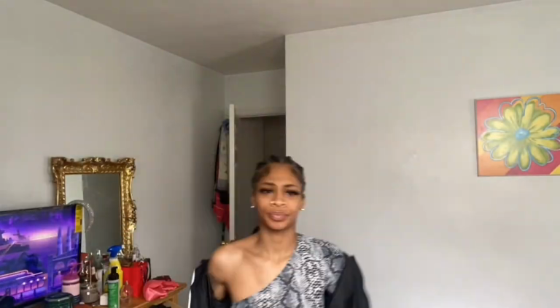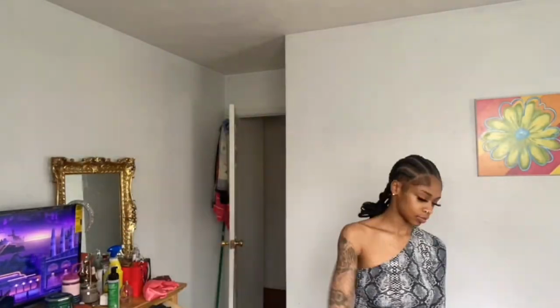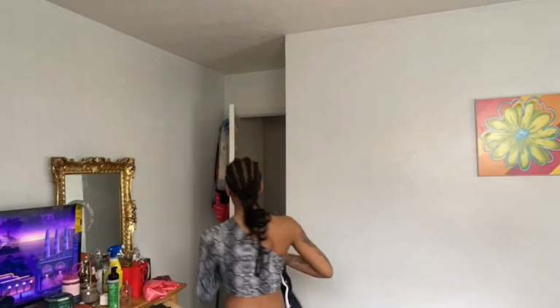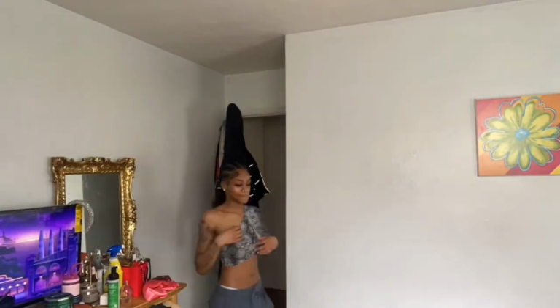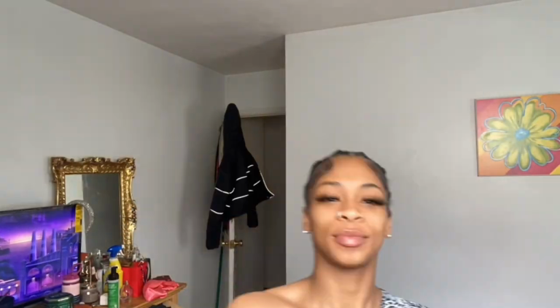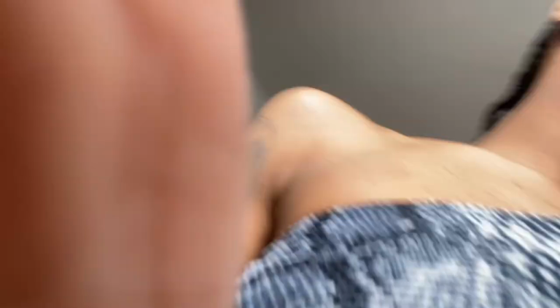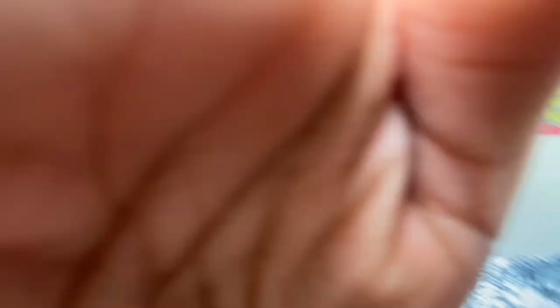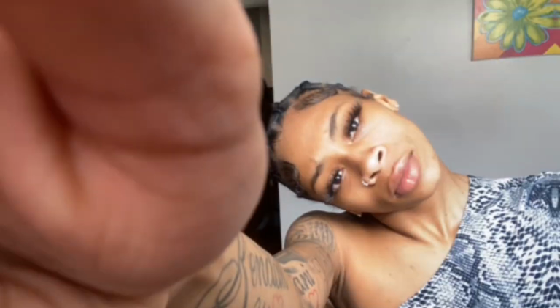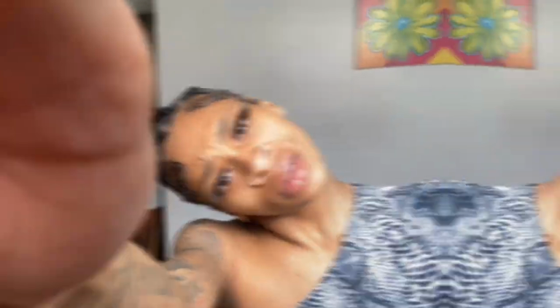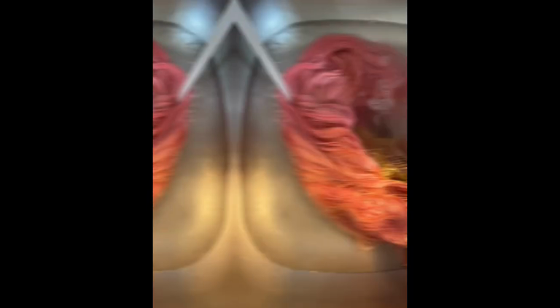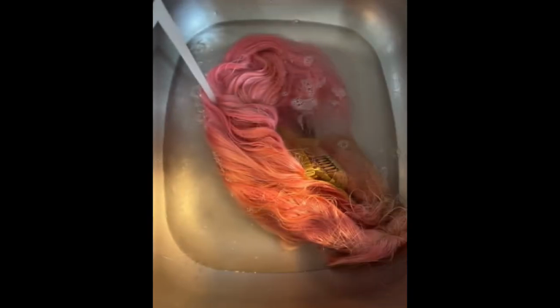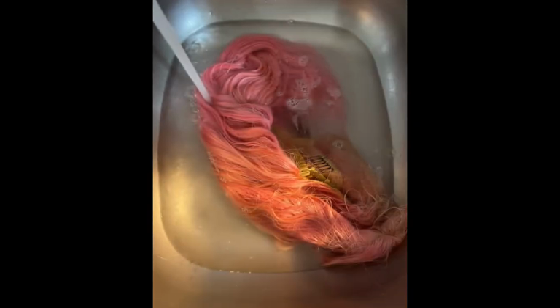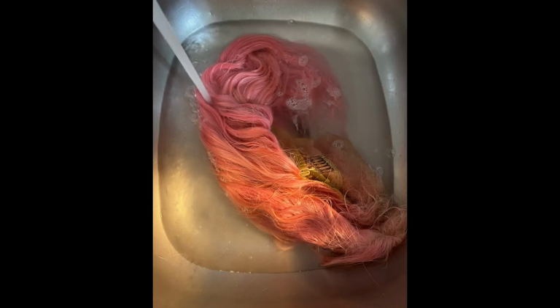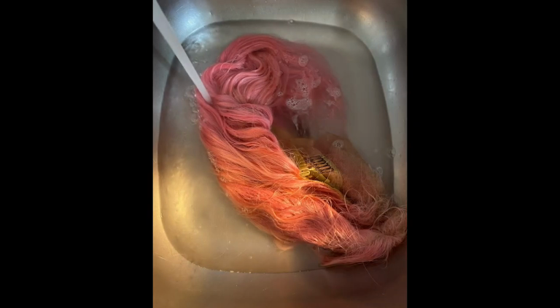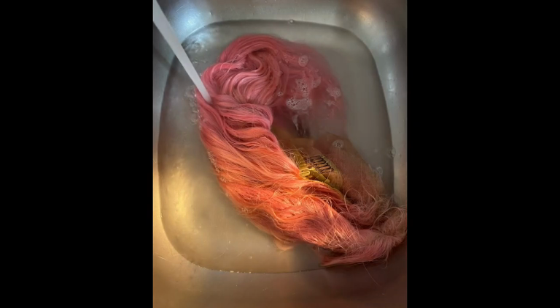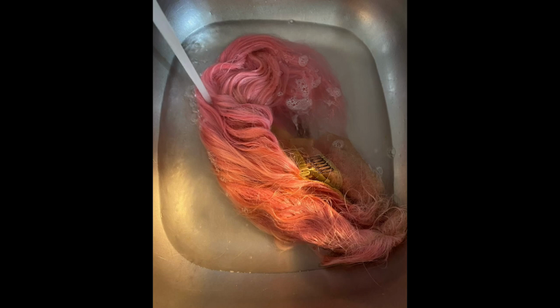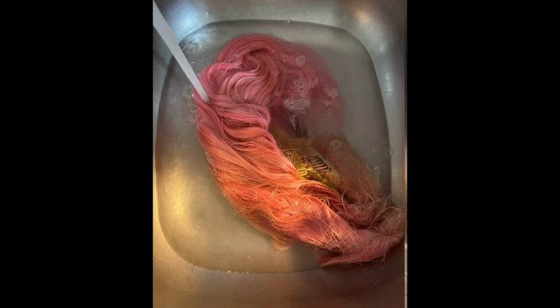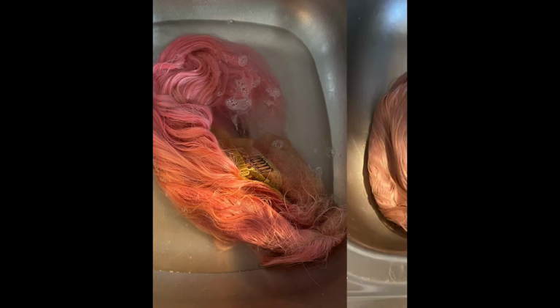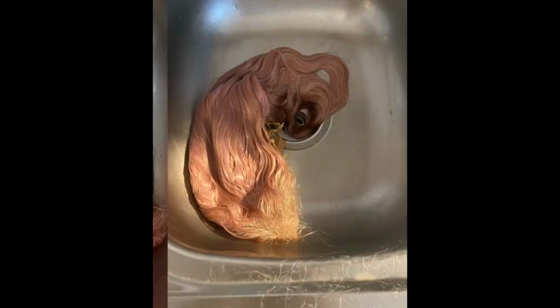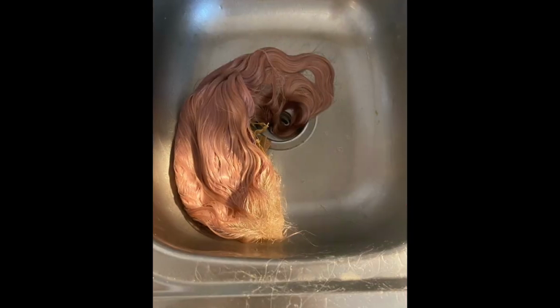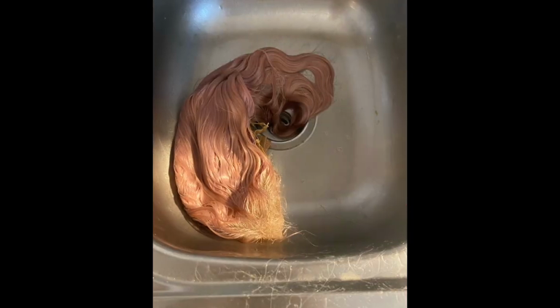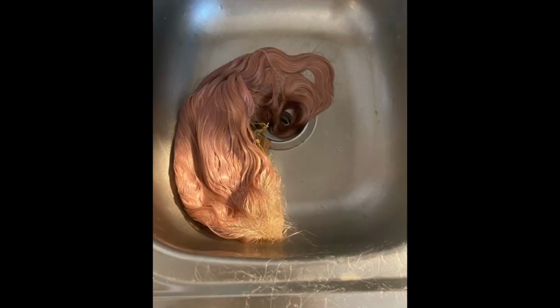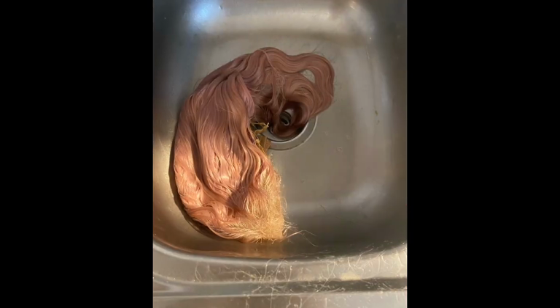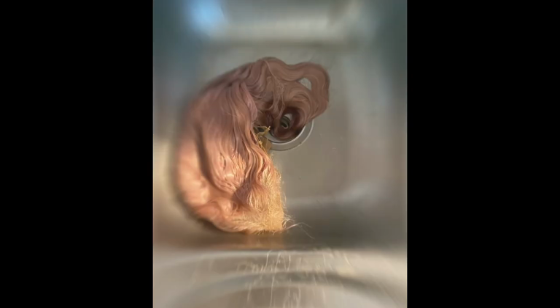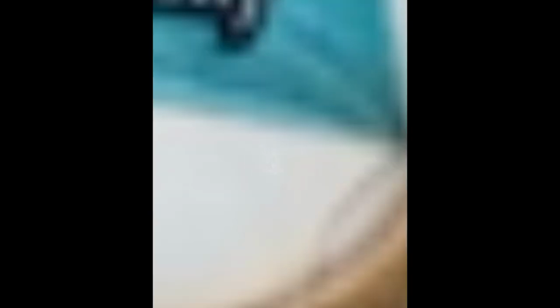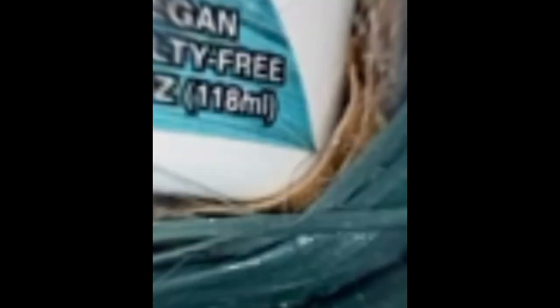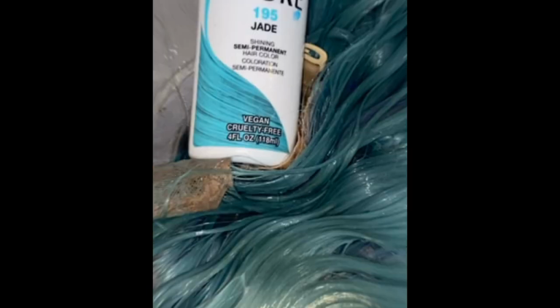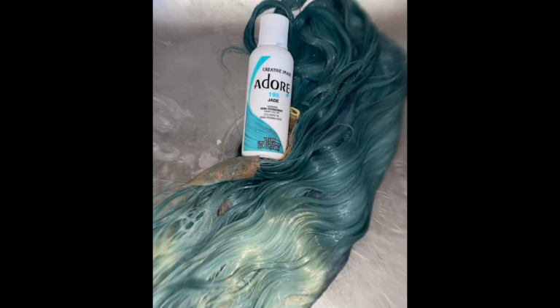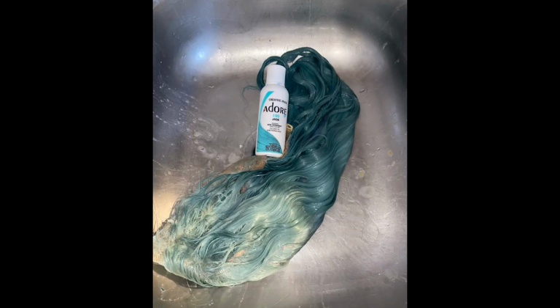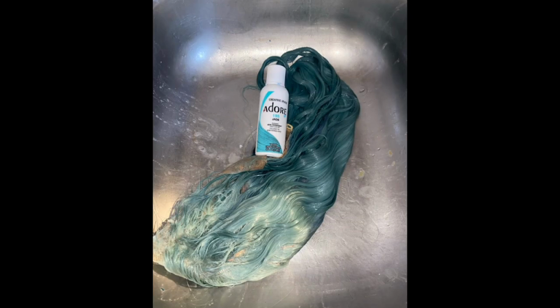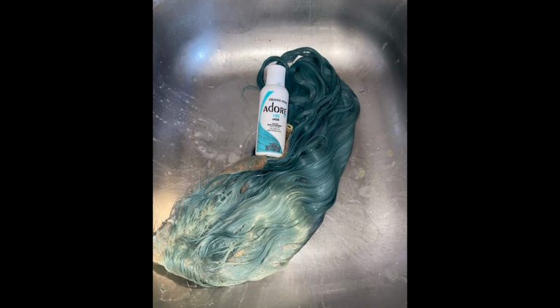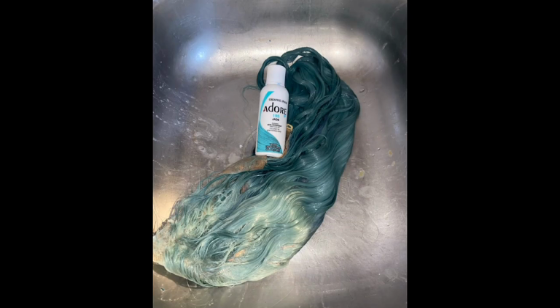I'm about to show y'all how I got the wig from looking like this. Tudy. Tudy.